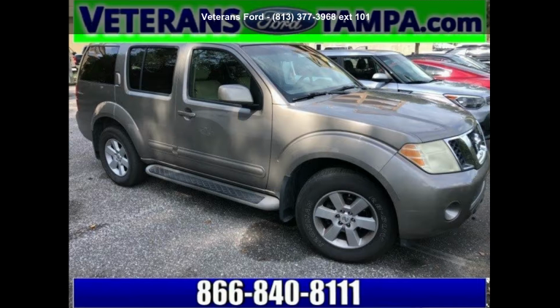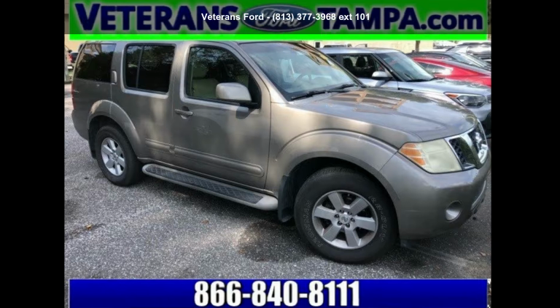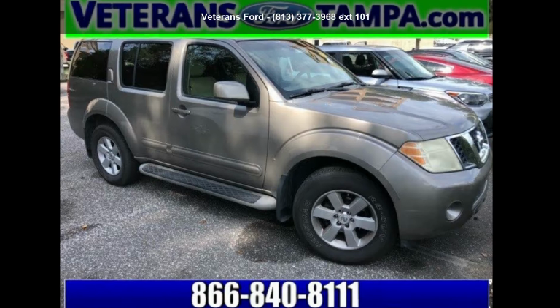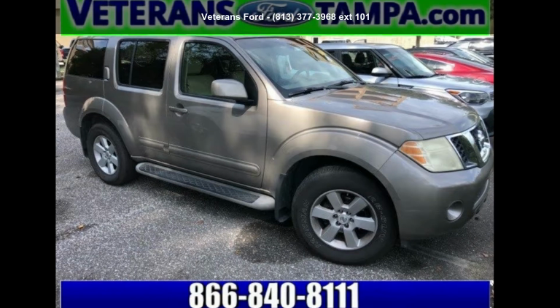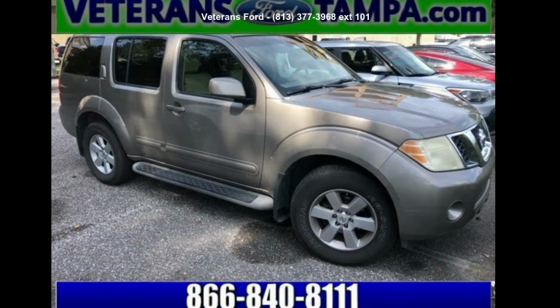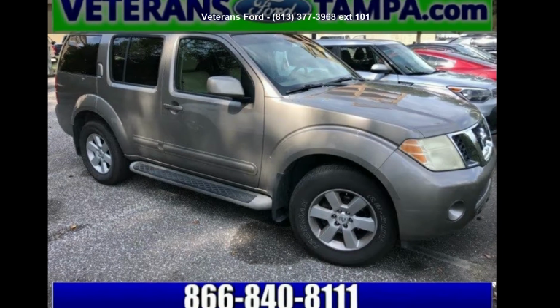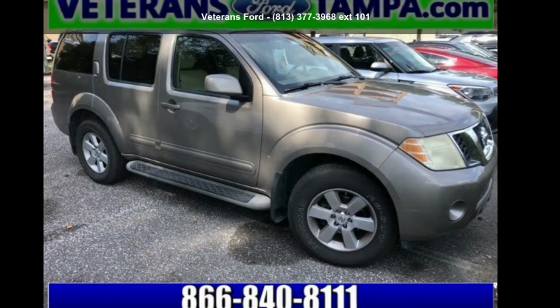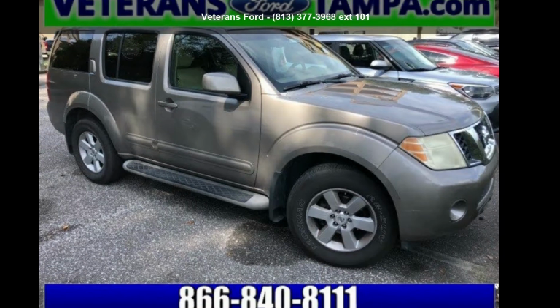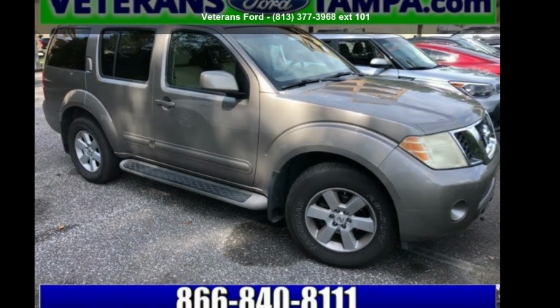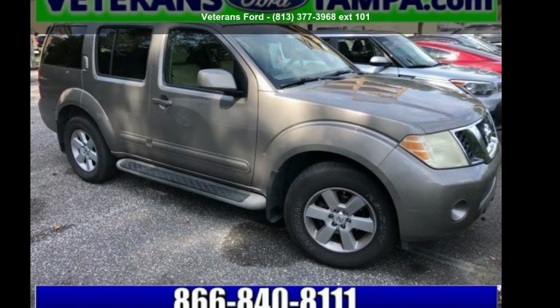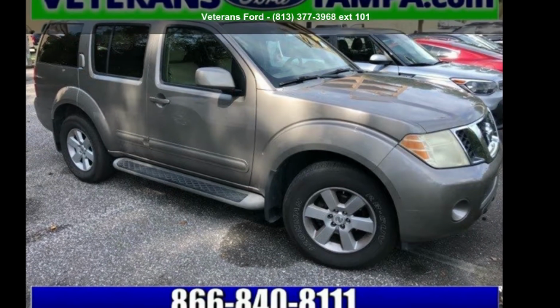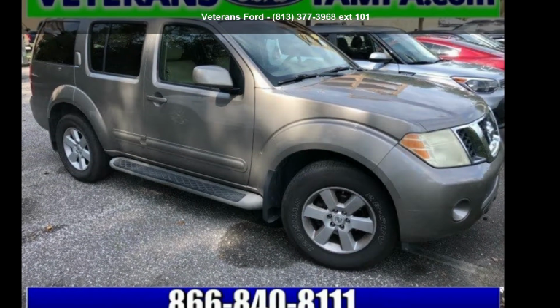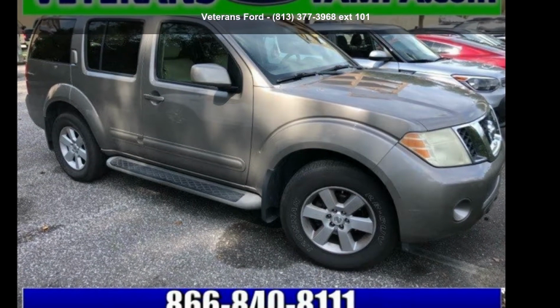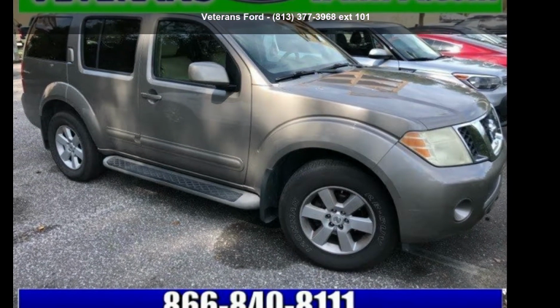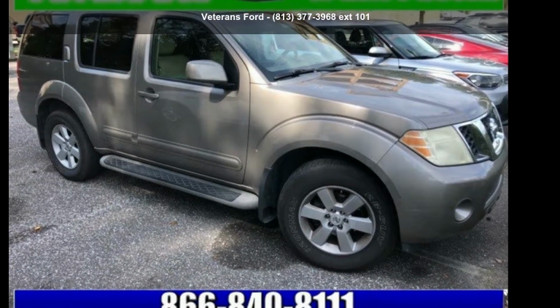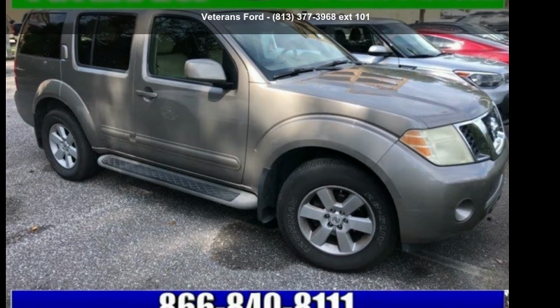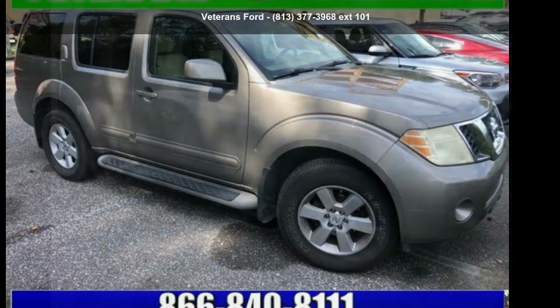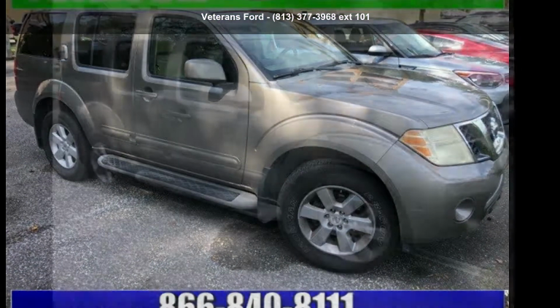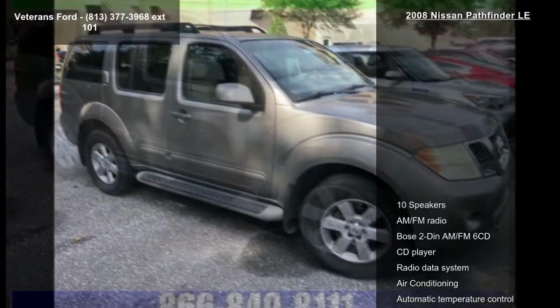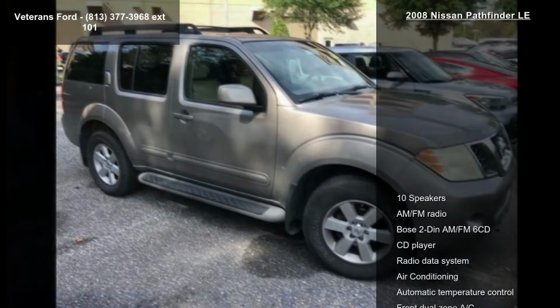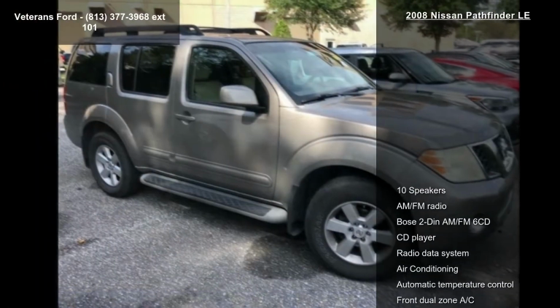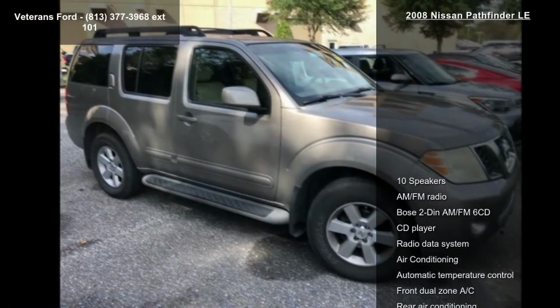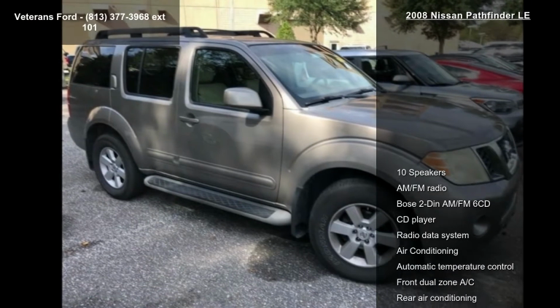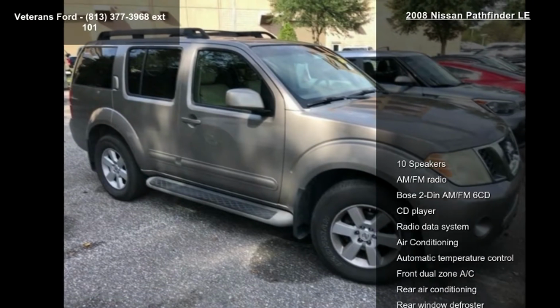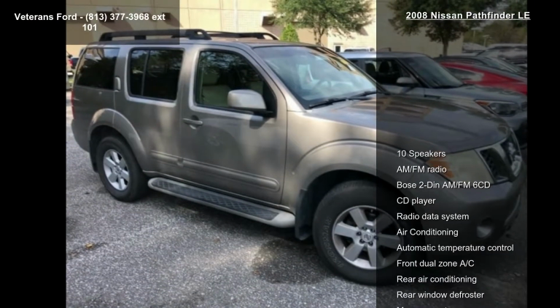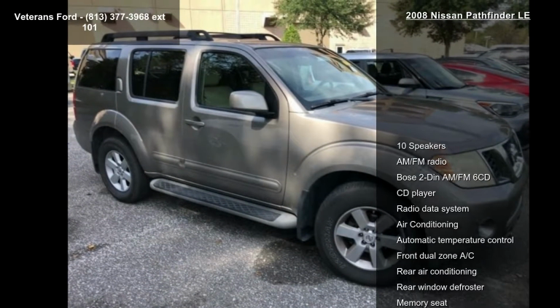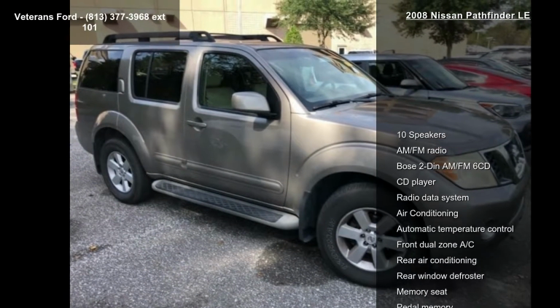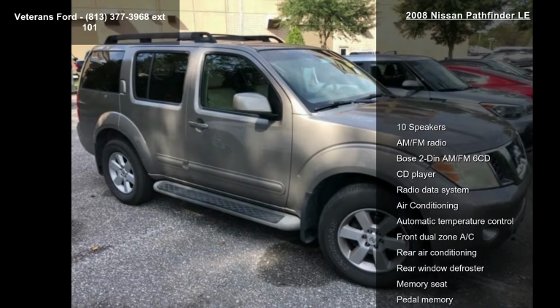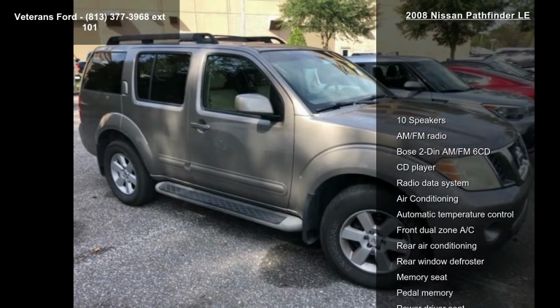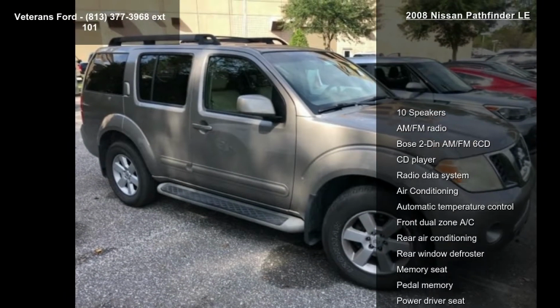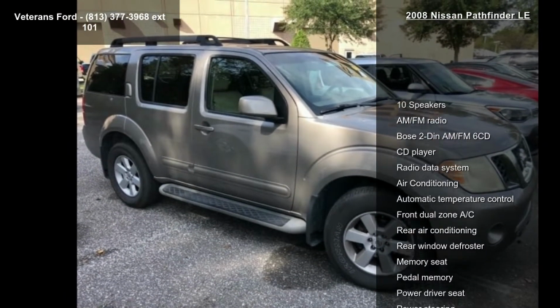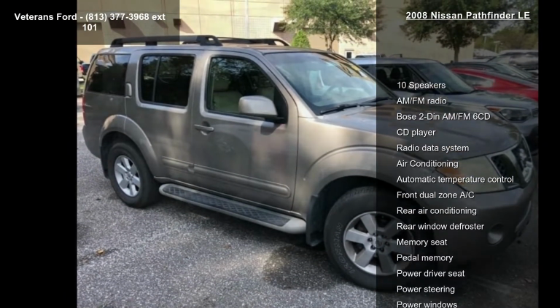Presenting the Nissan 2008 Pathfinder ILEE. If you are looking for a first-rate auto, this one could be yours today.